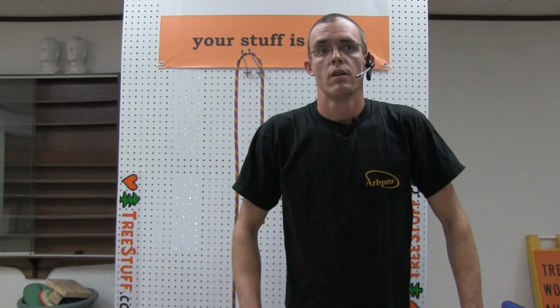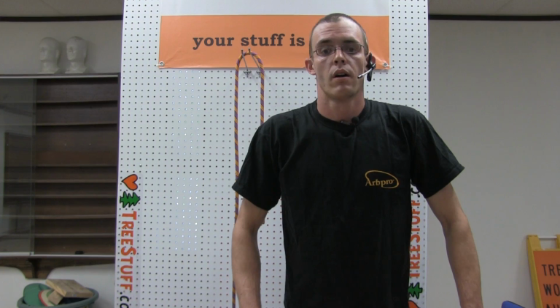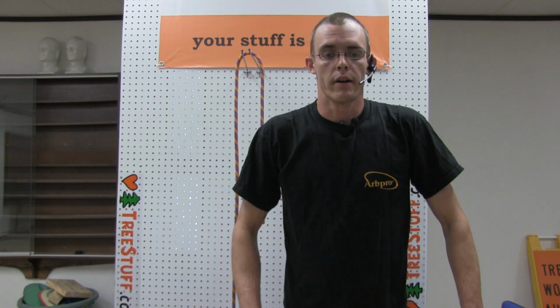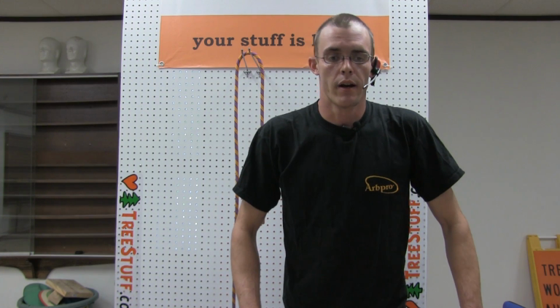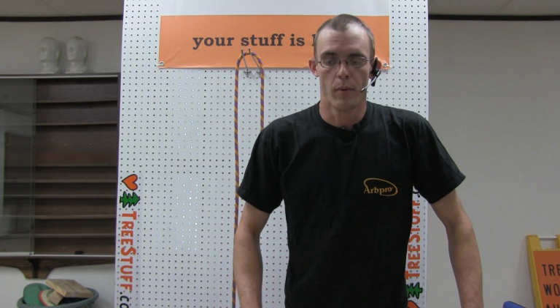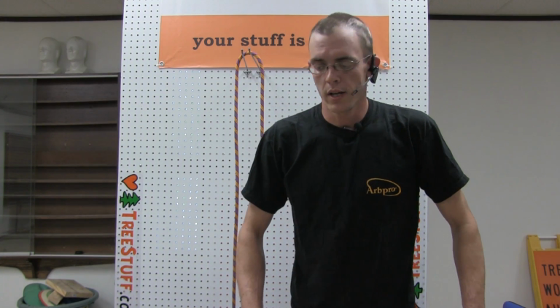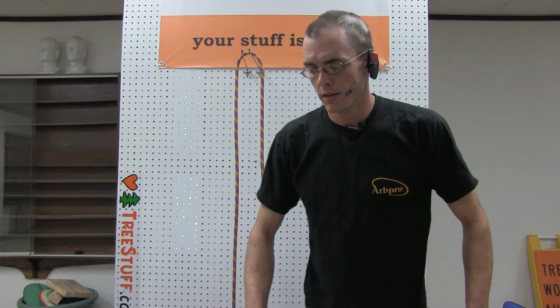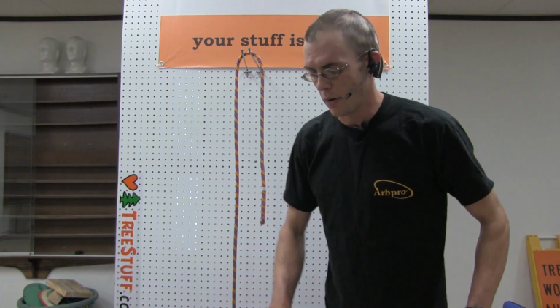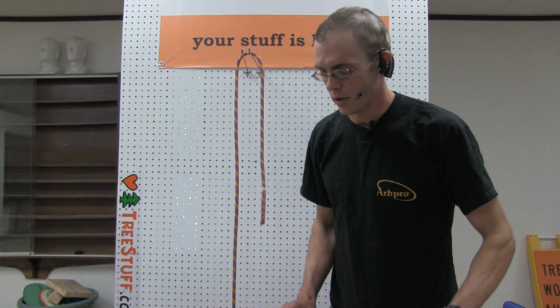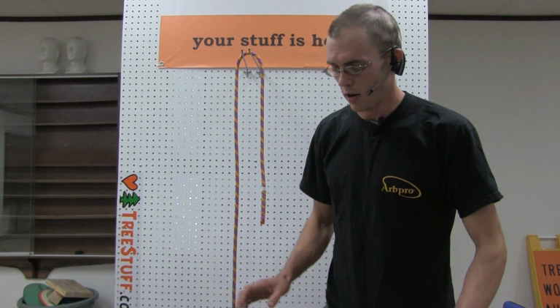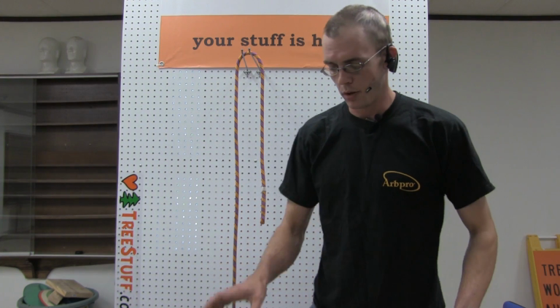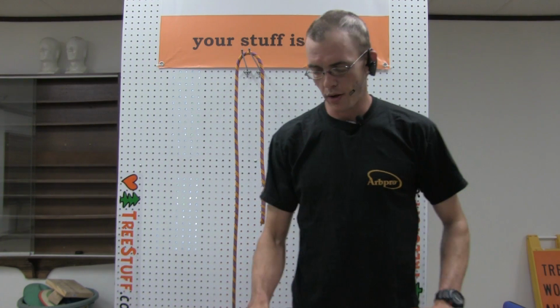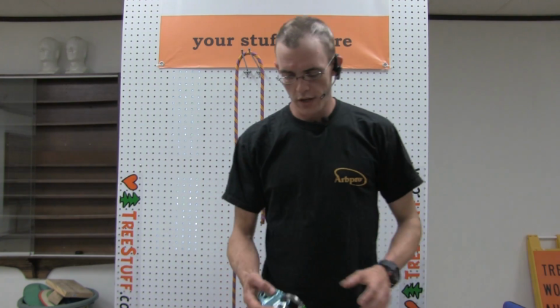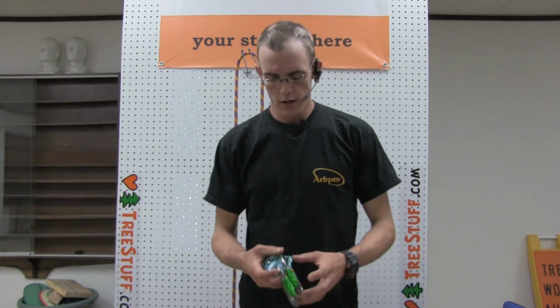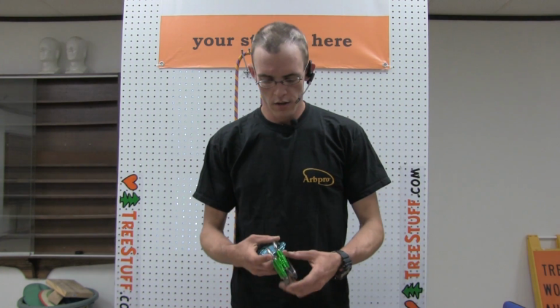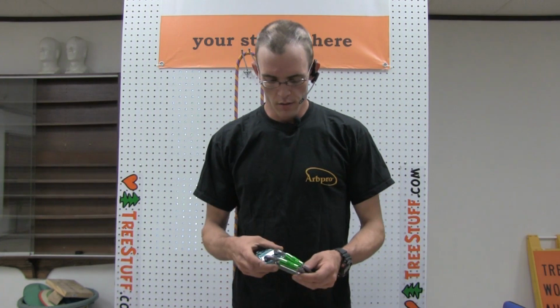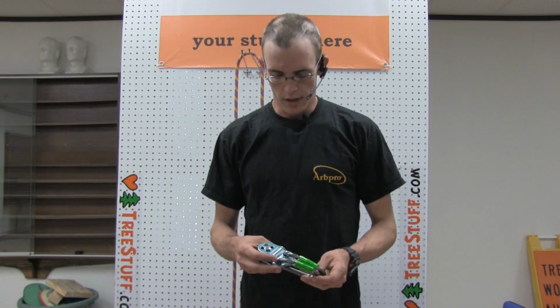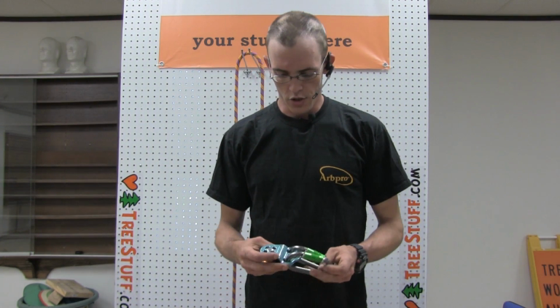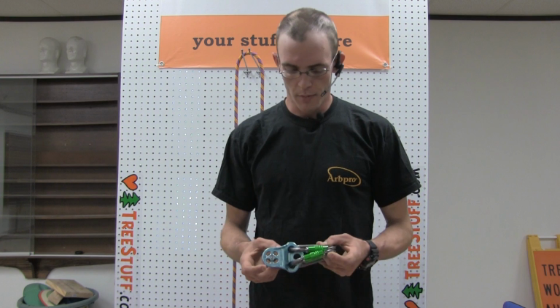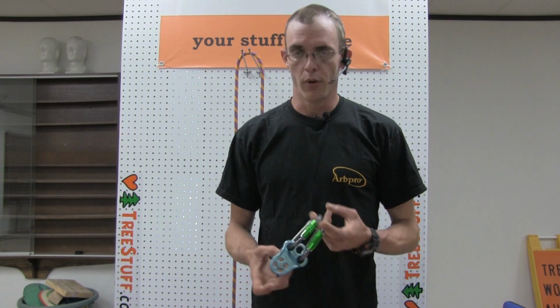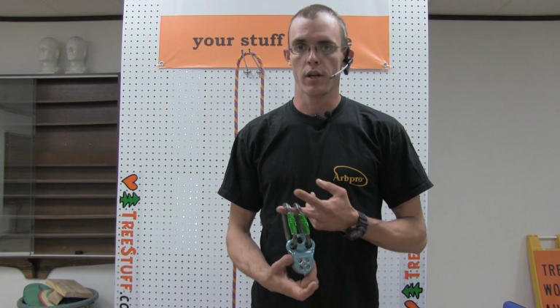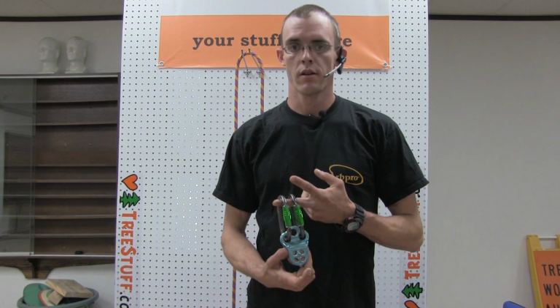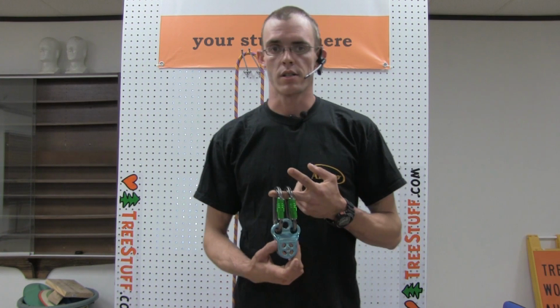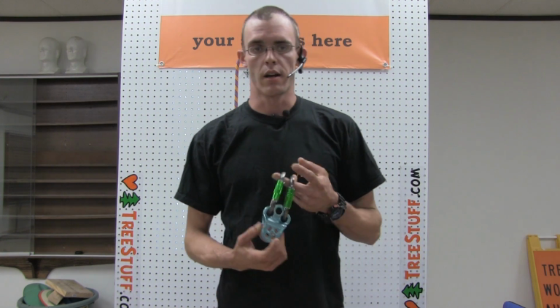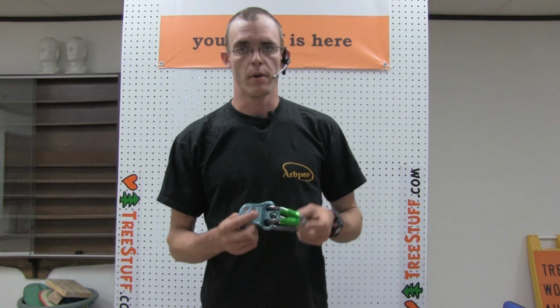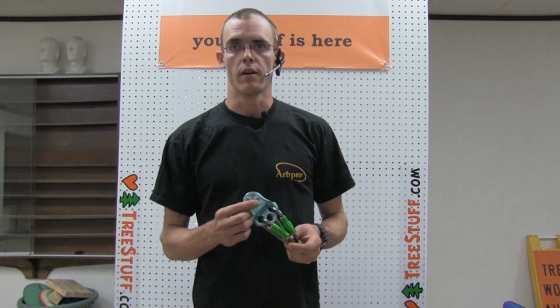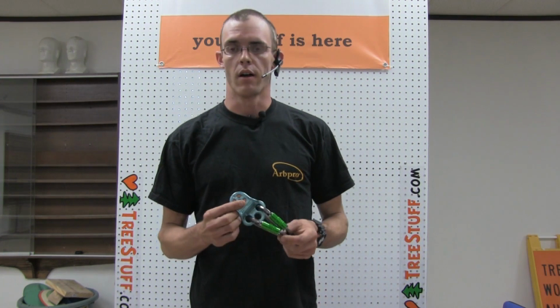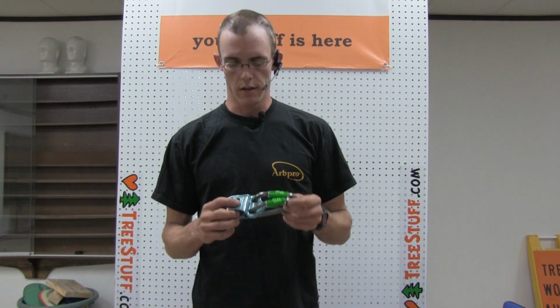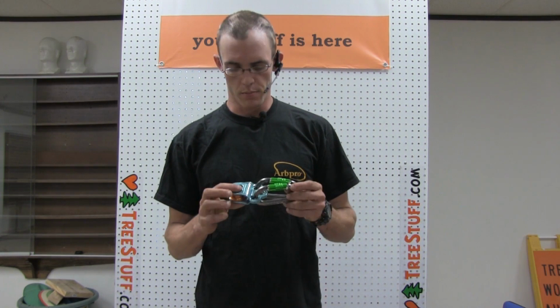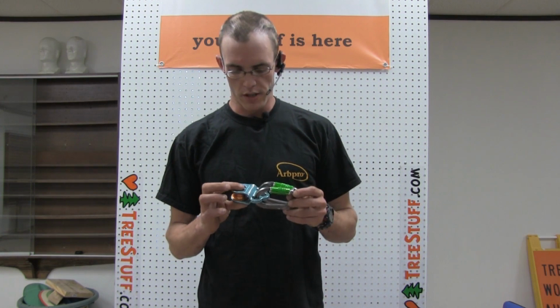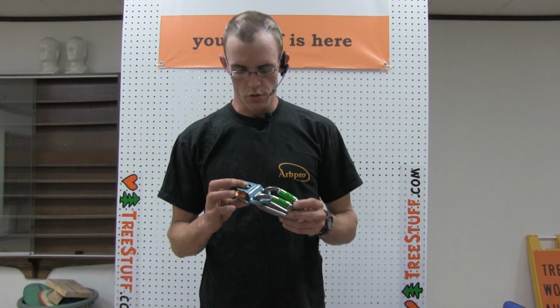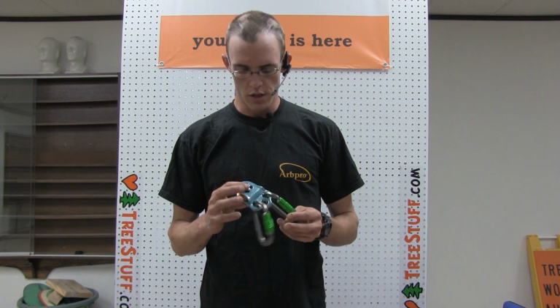Today we're going to talk briefly about the Hitch Climber Pulley, its setup and its best uses.